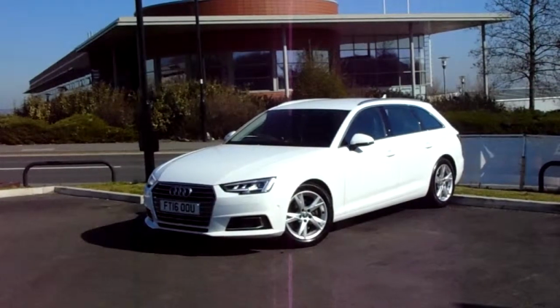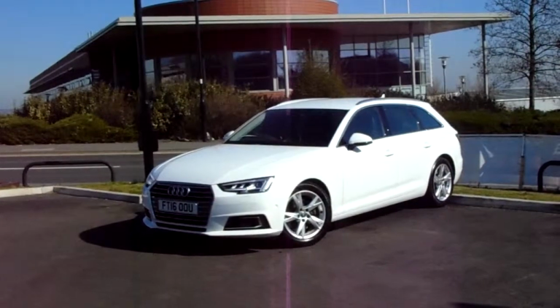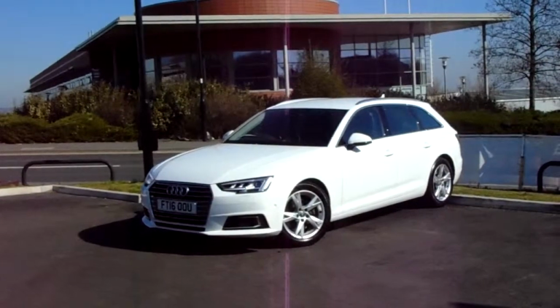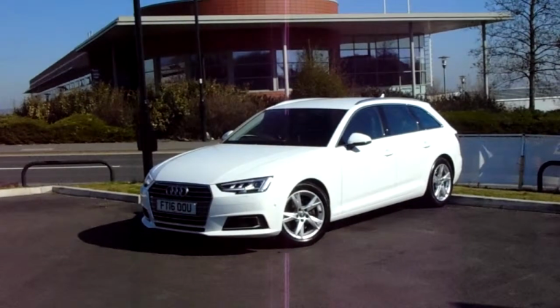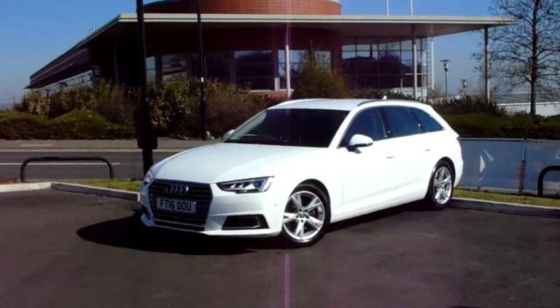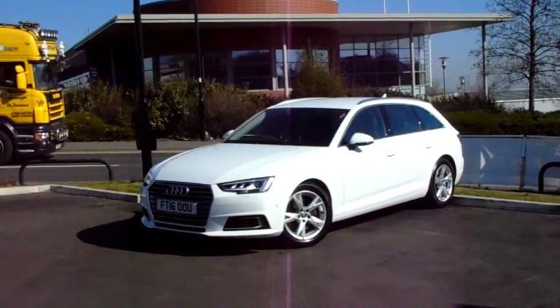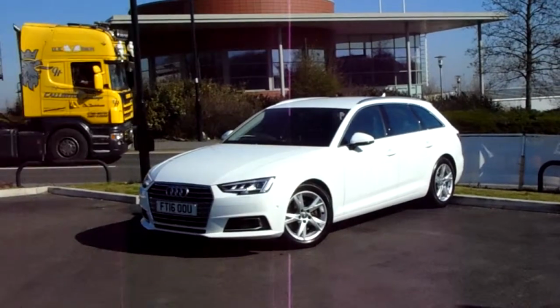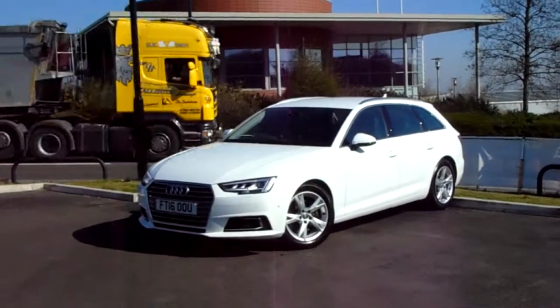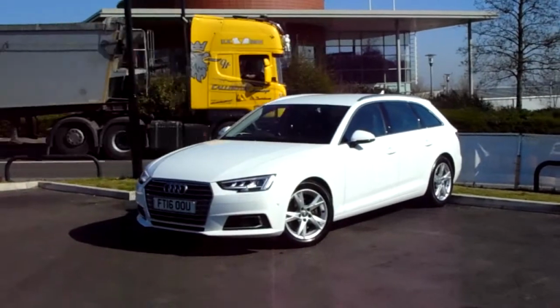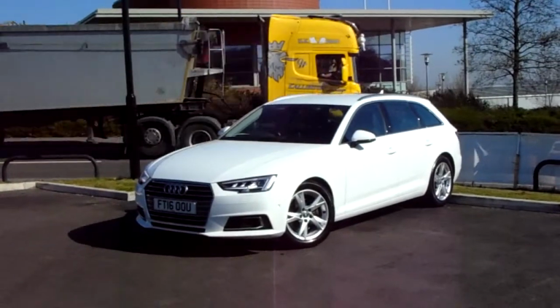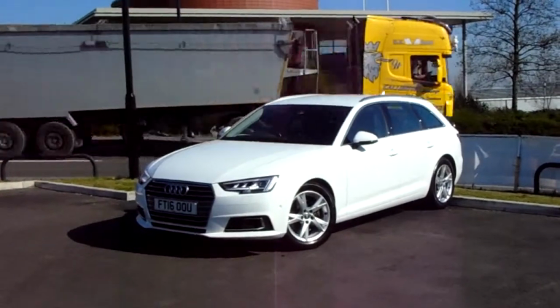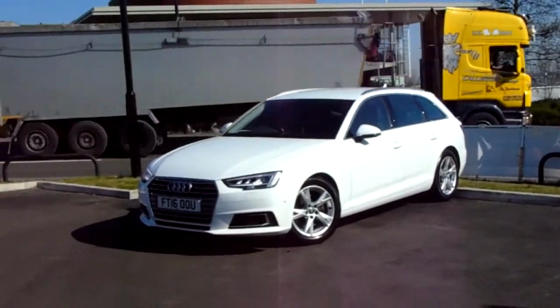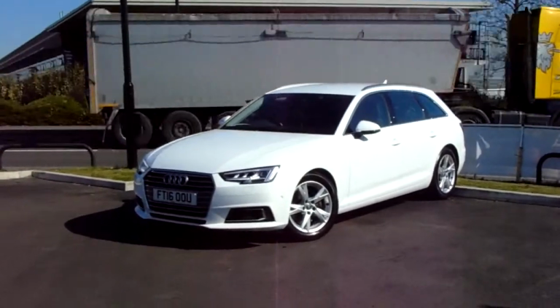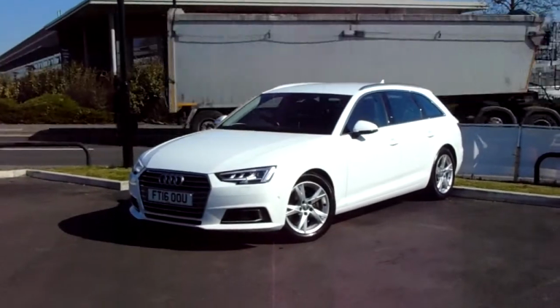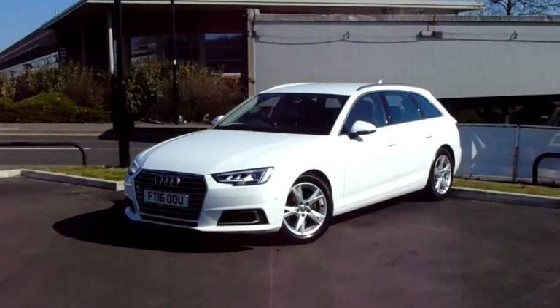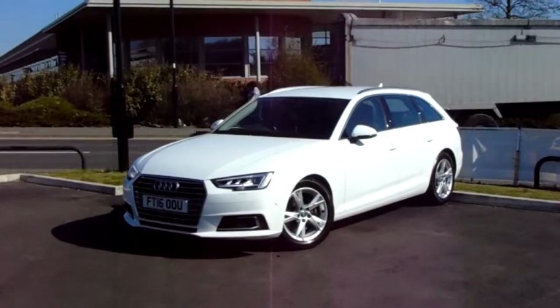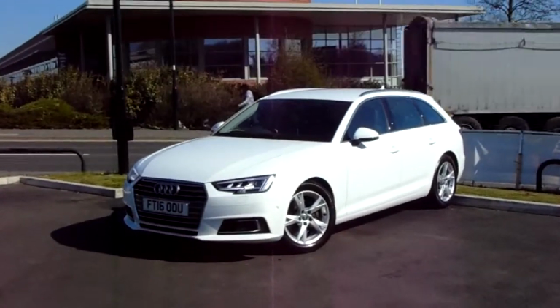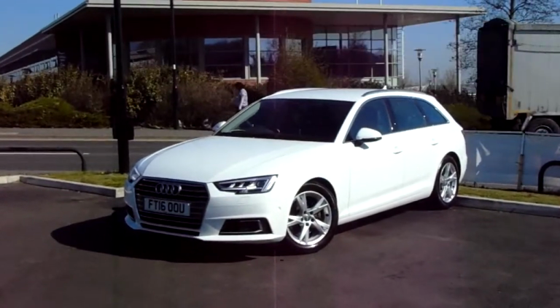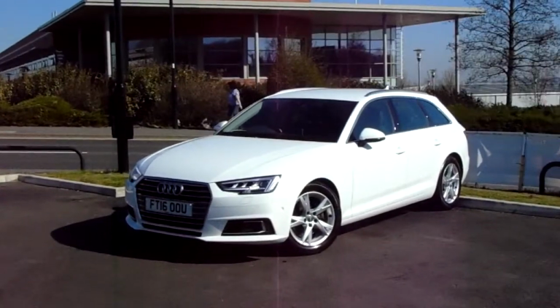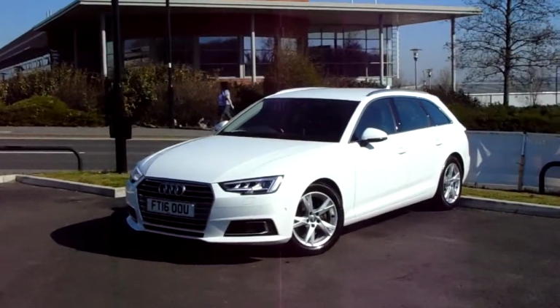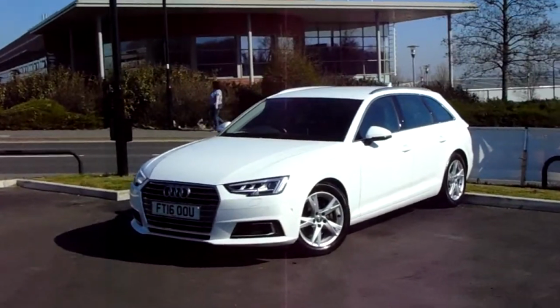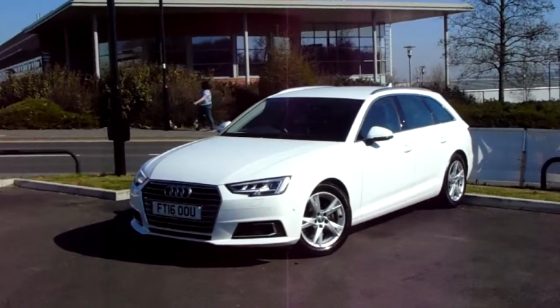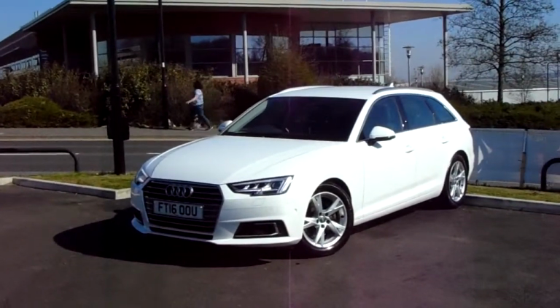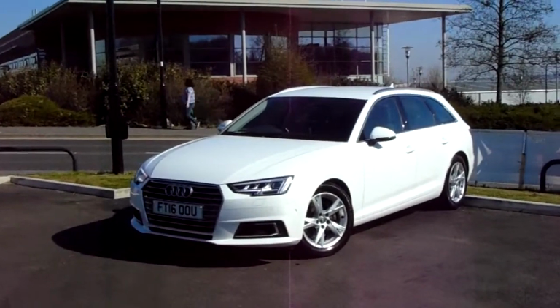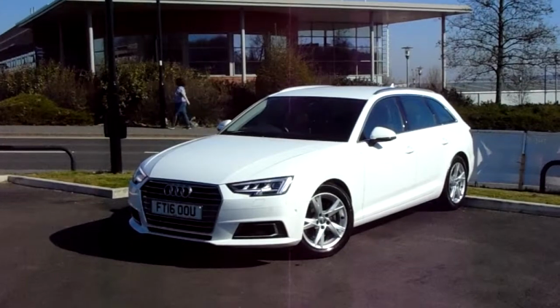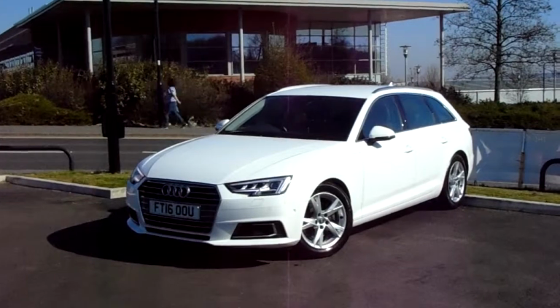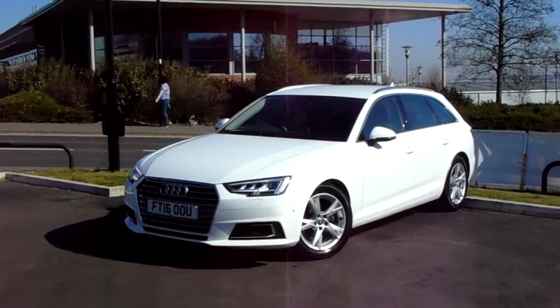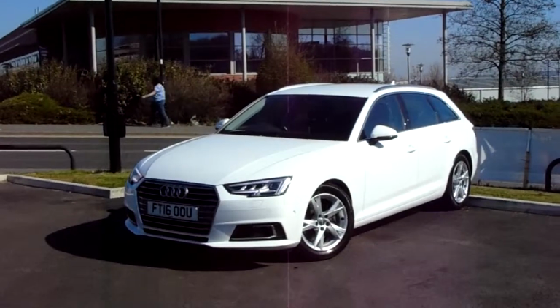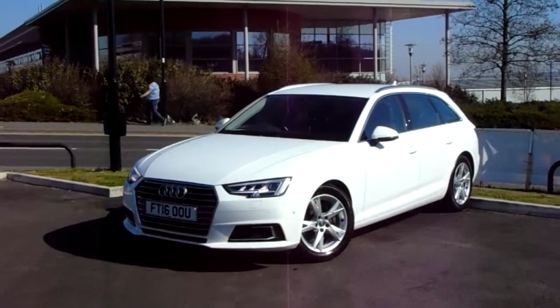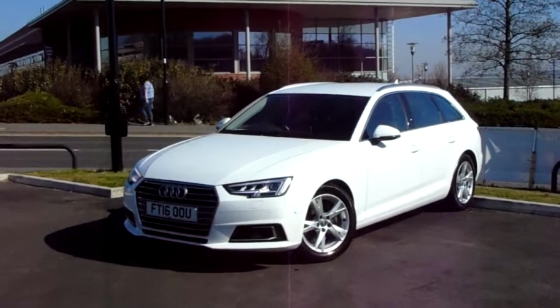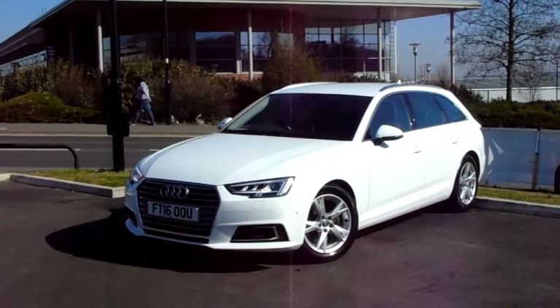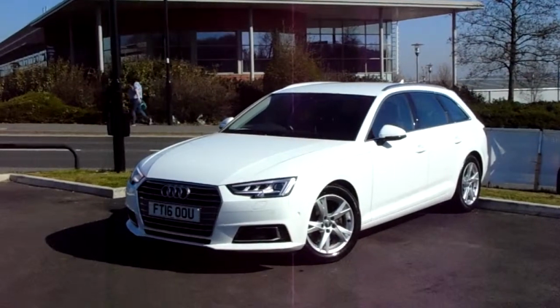Hello and welcome to Pentagon Parkway. I'm Lewis and today I'm going to be showing you our 16-plate Audi A4.